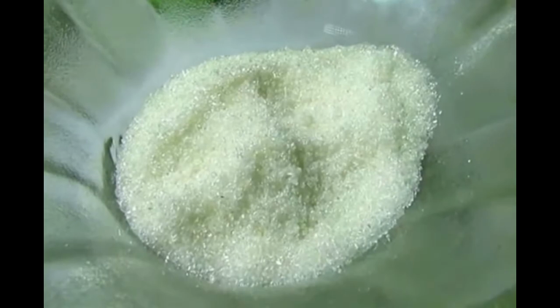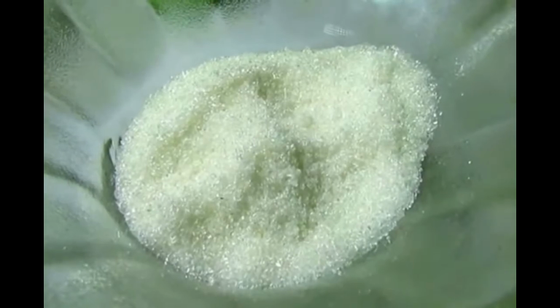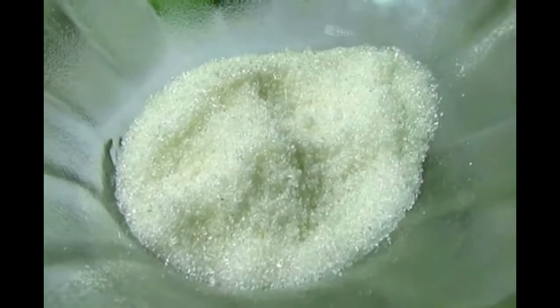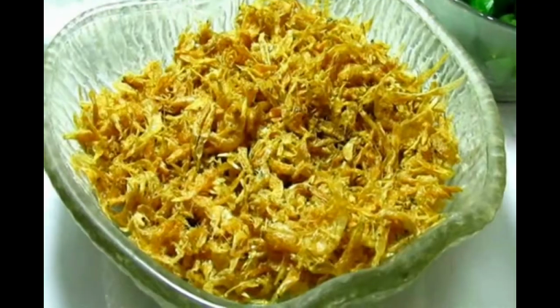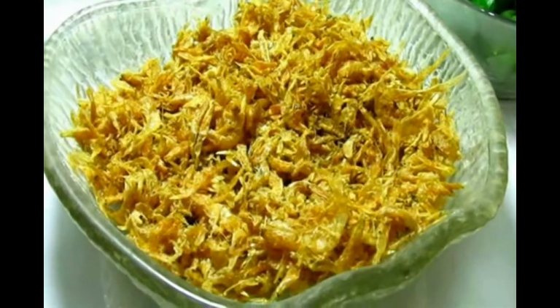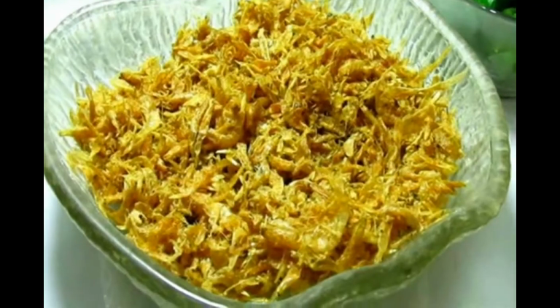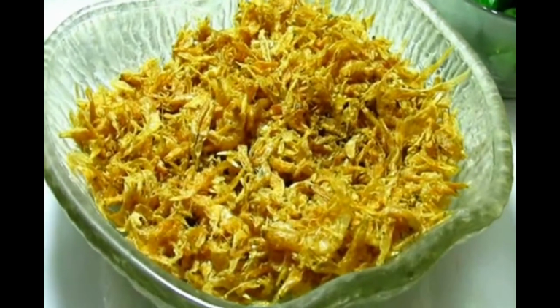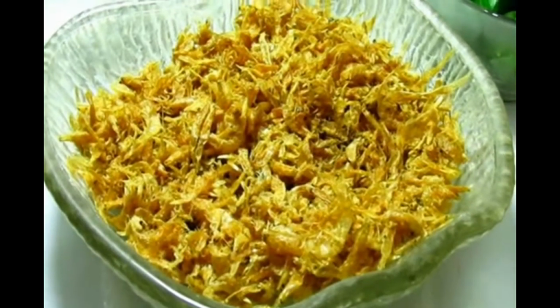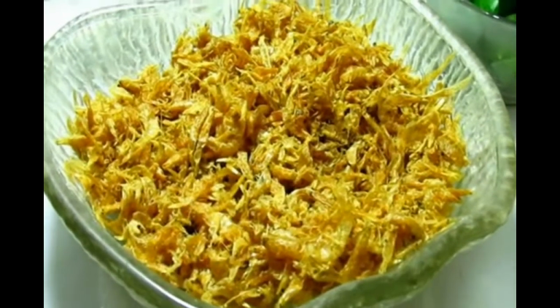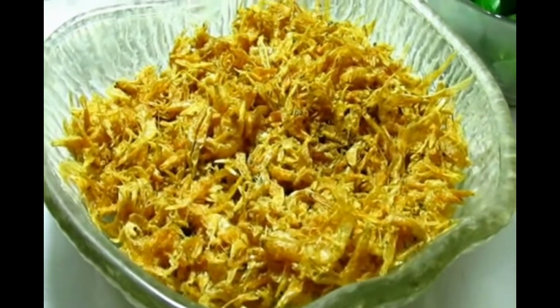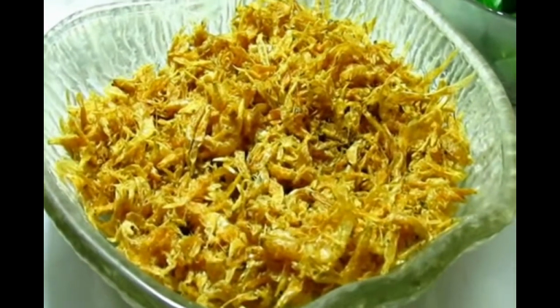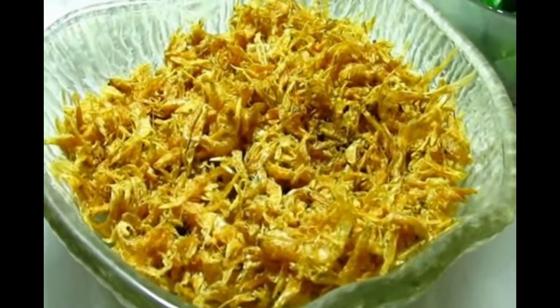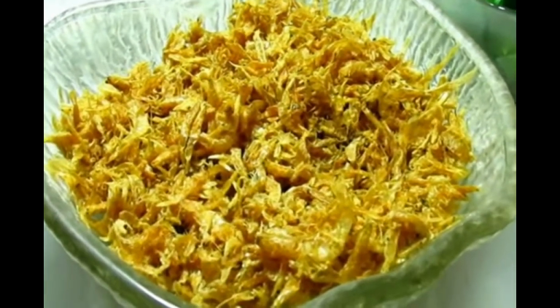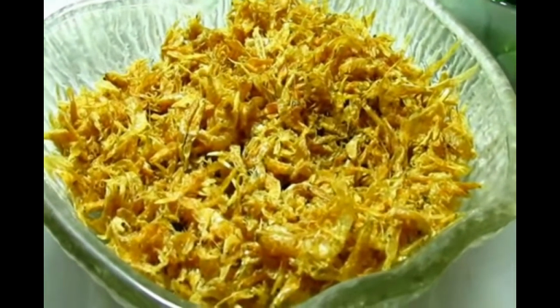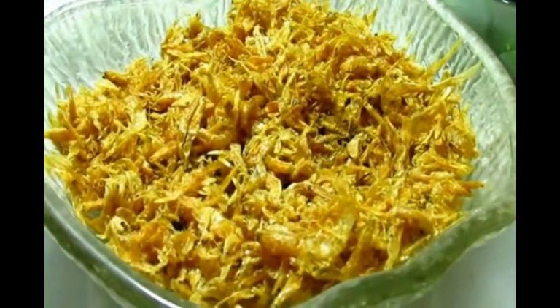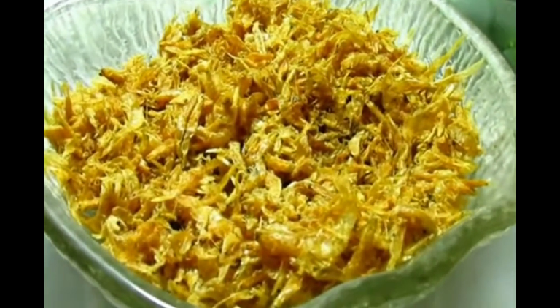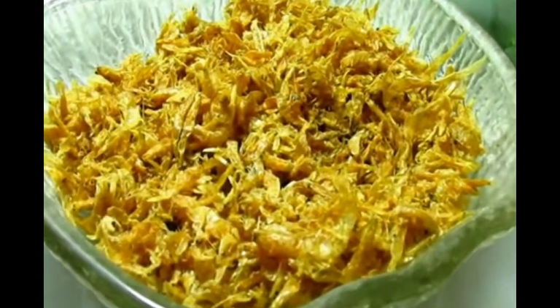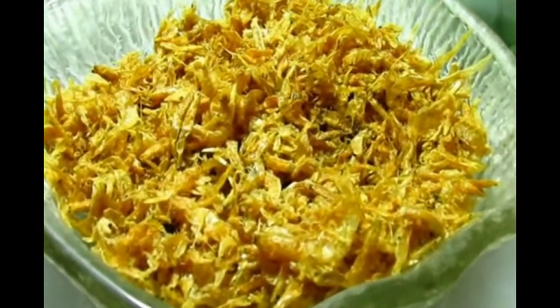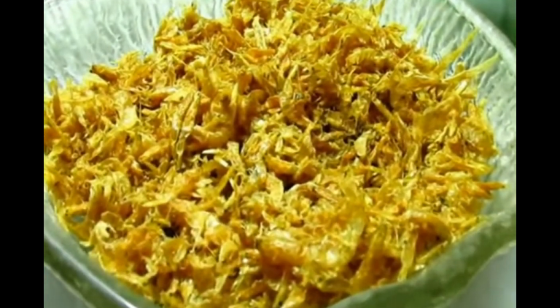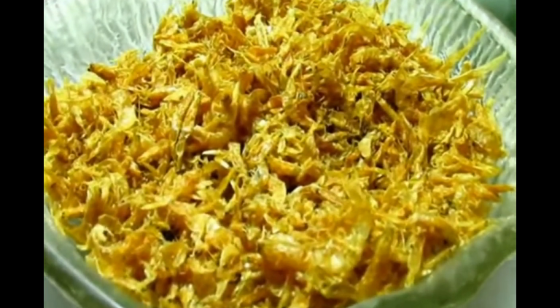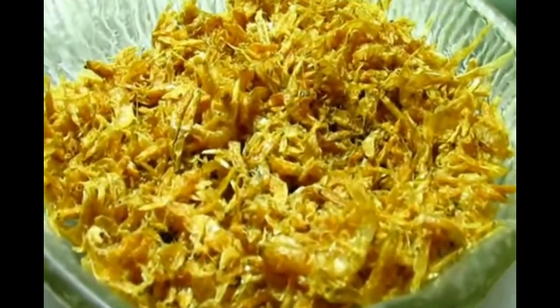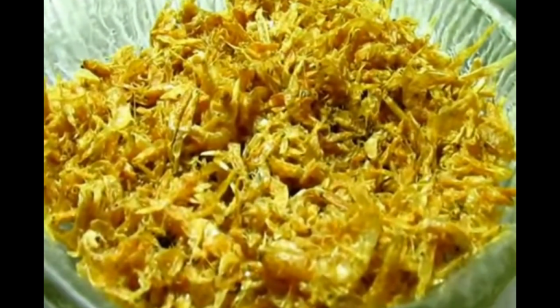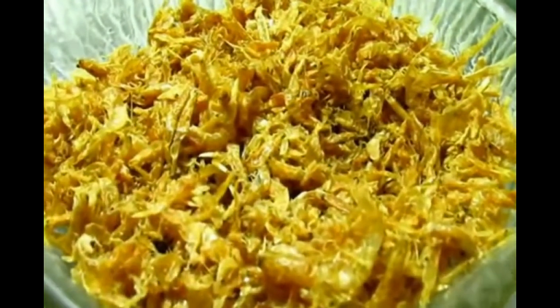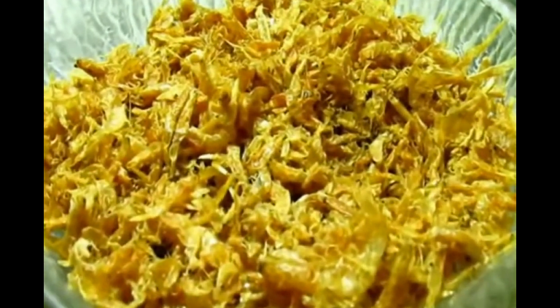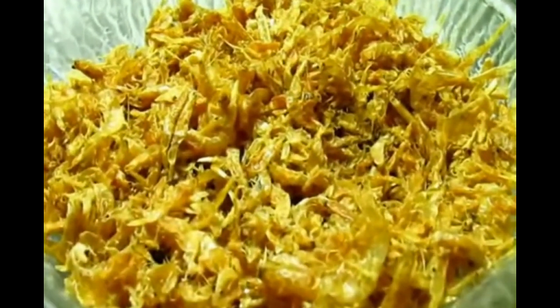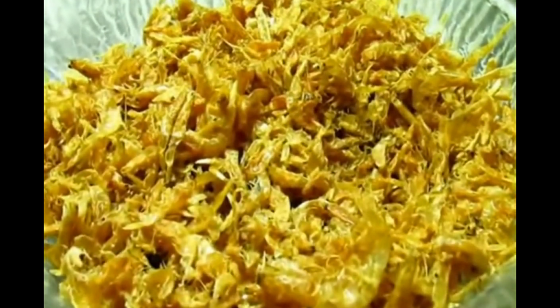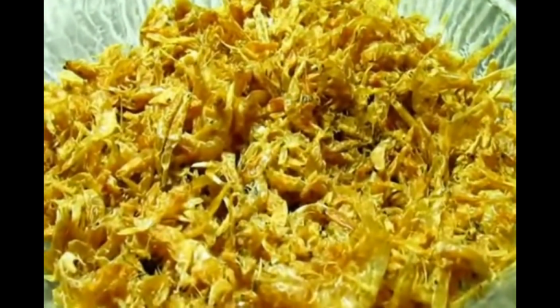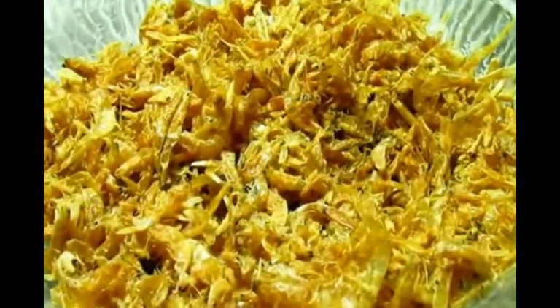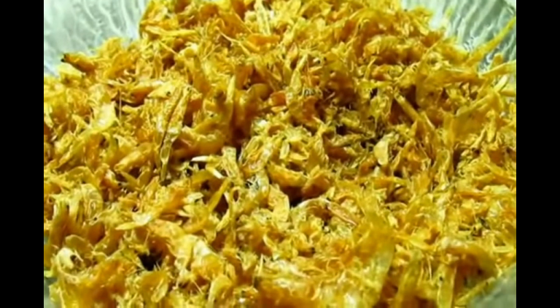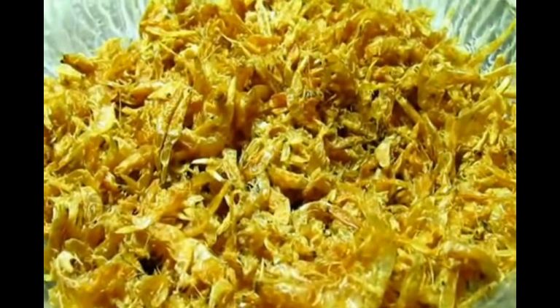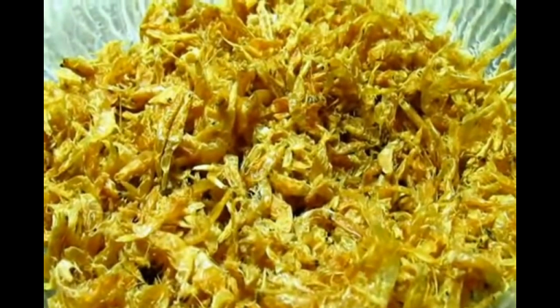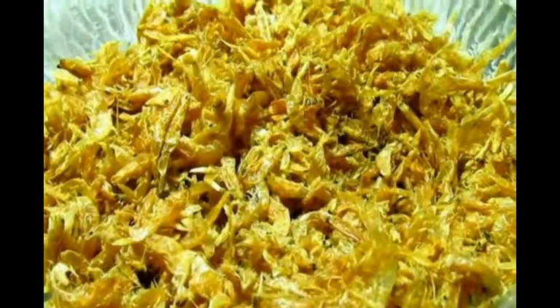The prawns — it's very famous in Sri Lanka, called Kuniso. You have to wash and dry them.